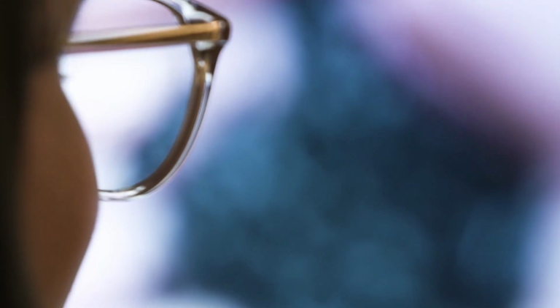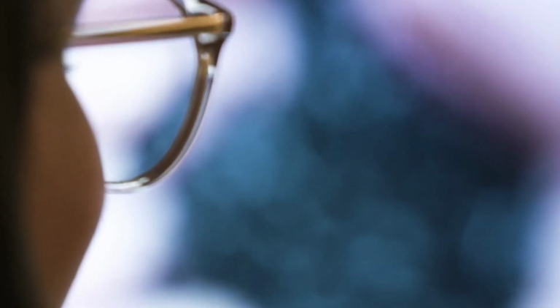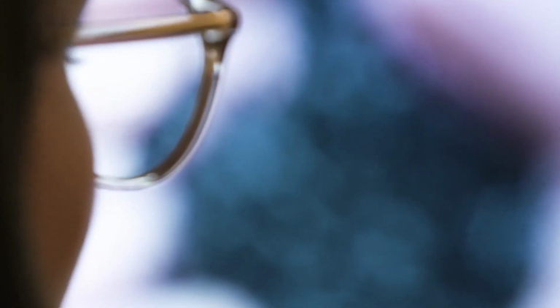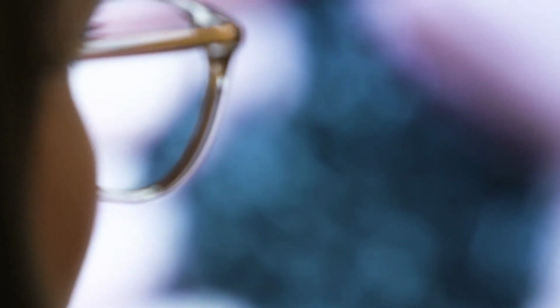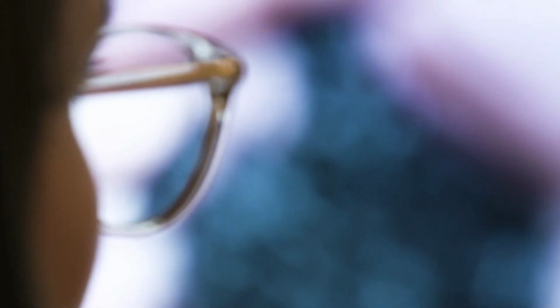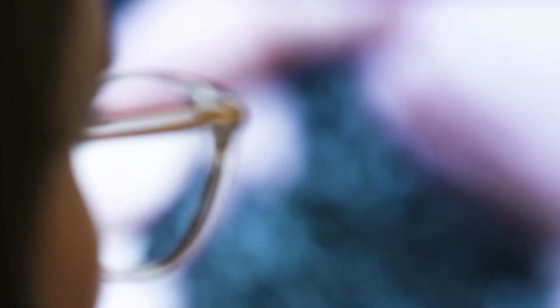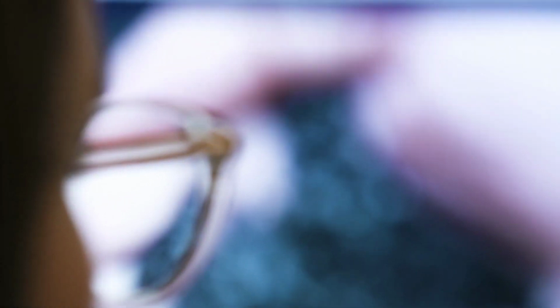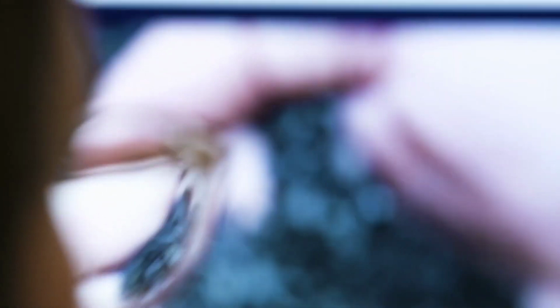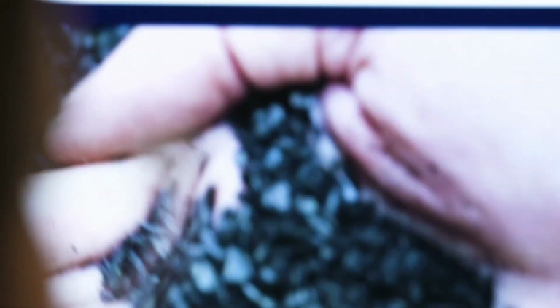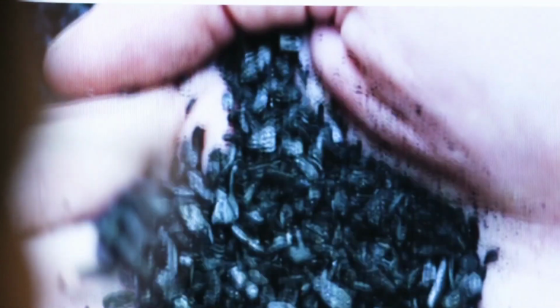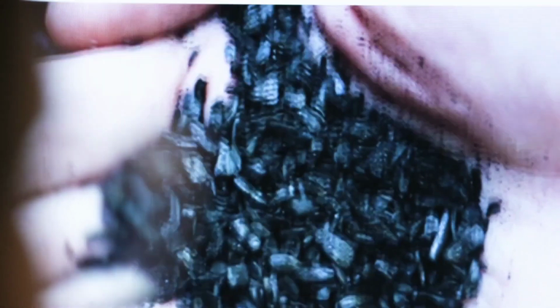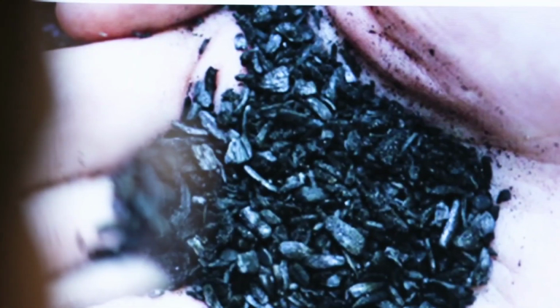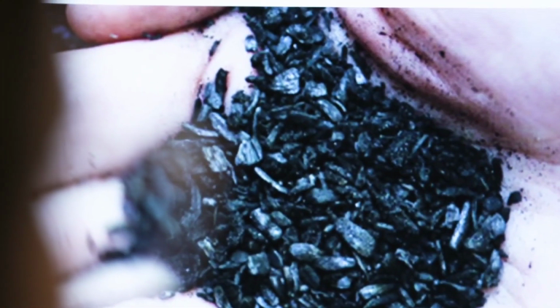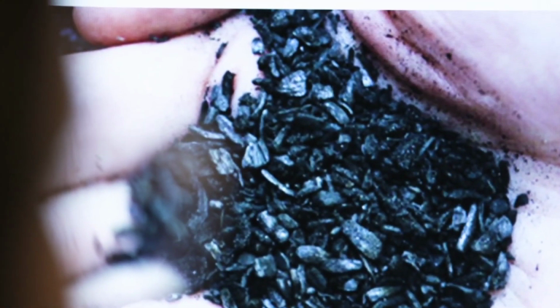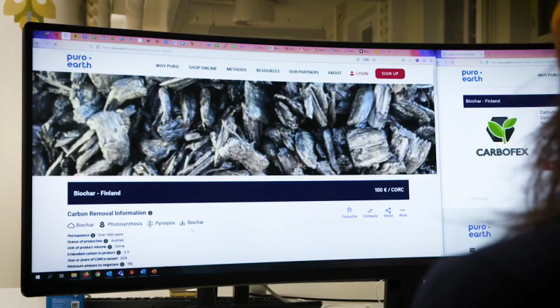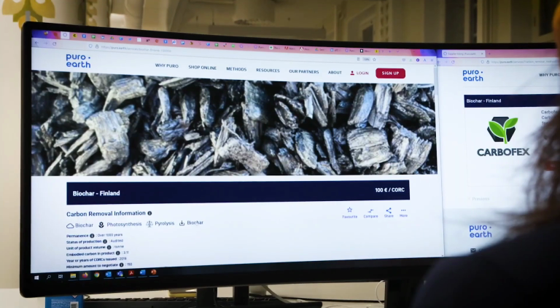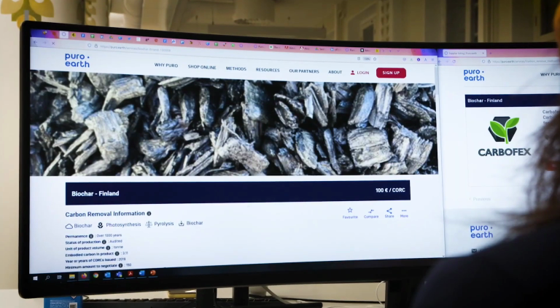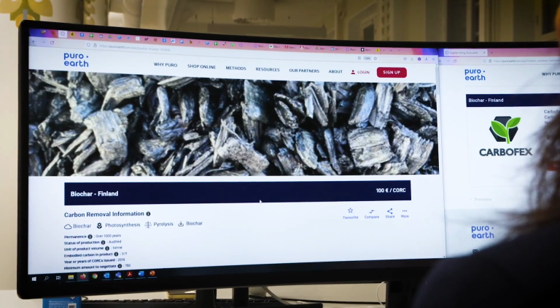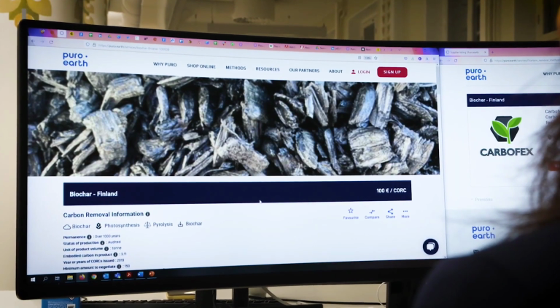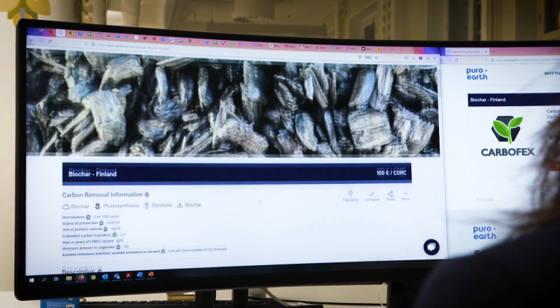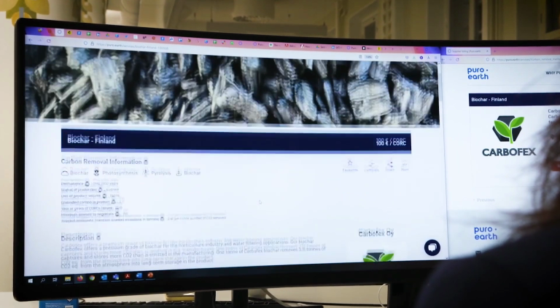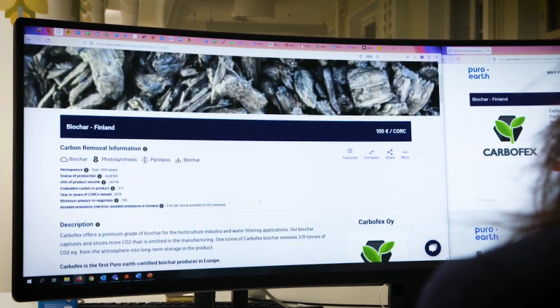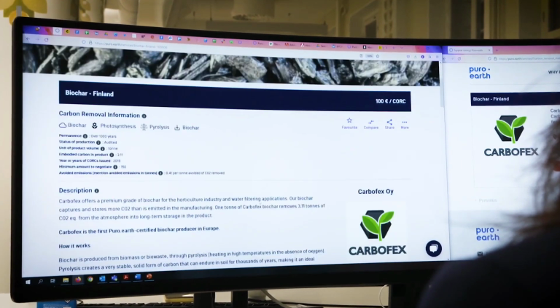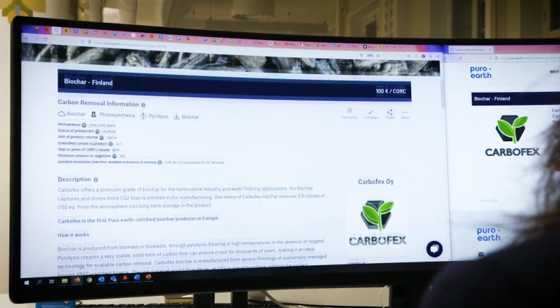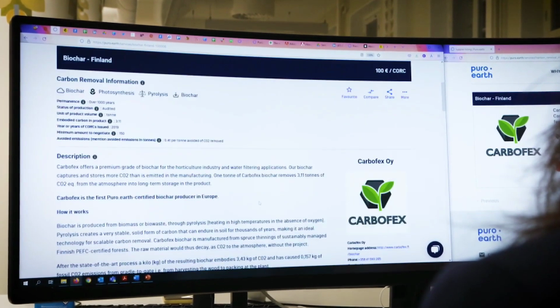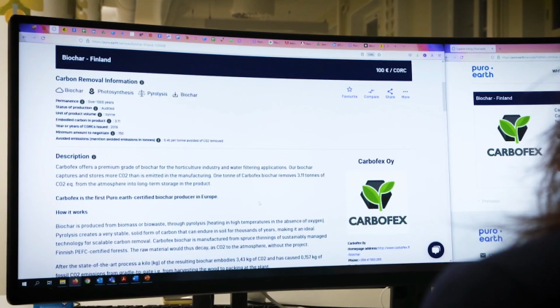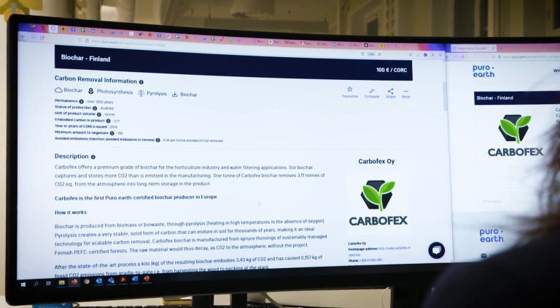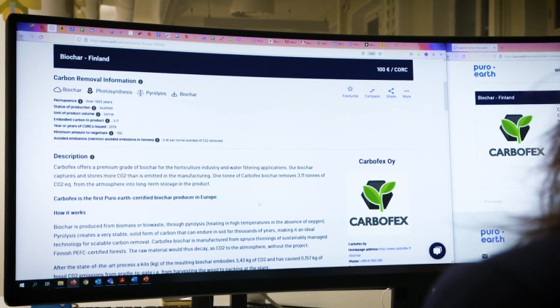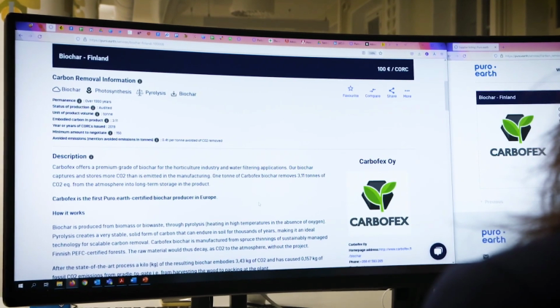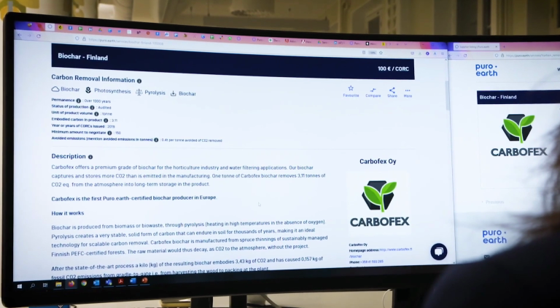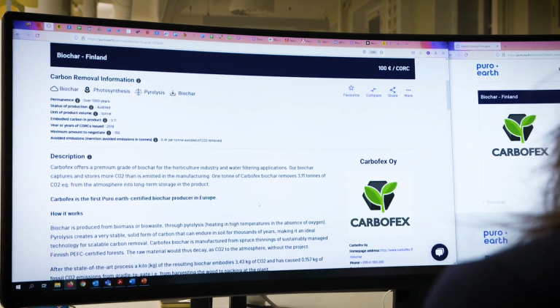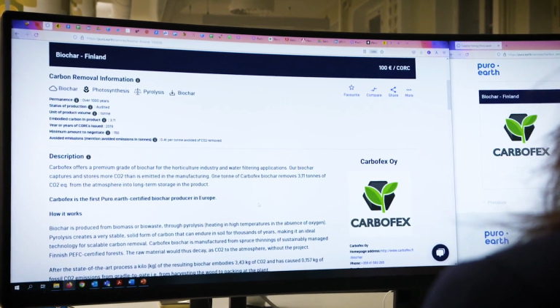Biochar is one example of carbon removal, and here in Finland, Carbofx is one of the leading companies.